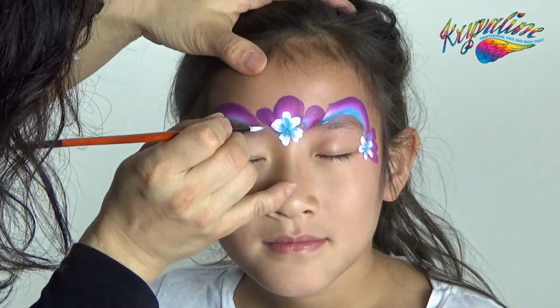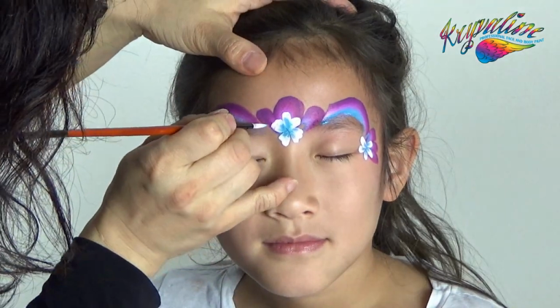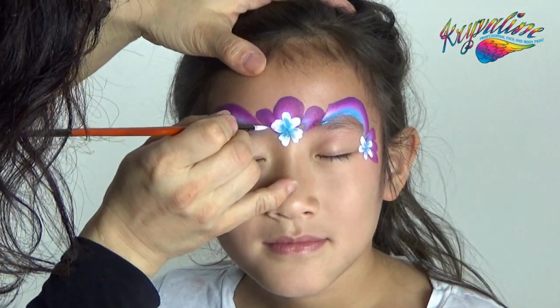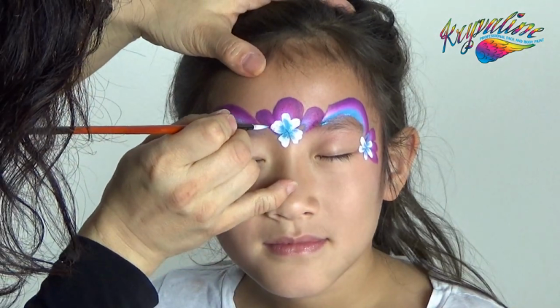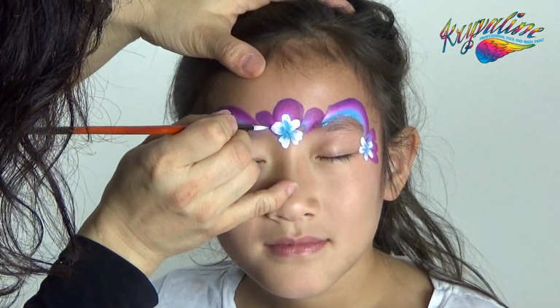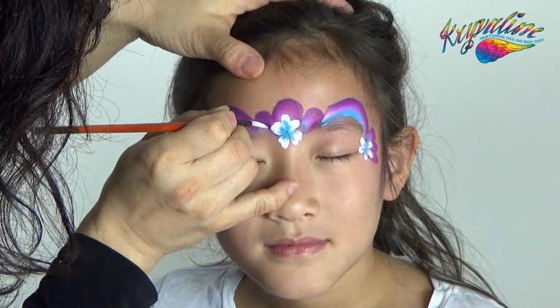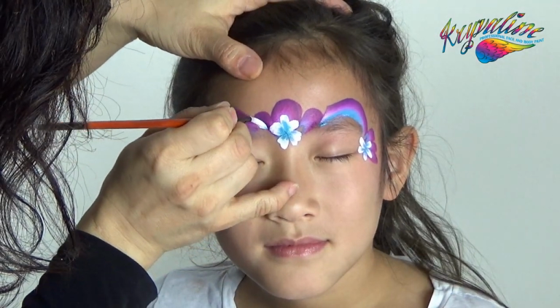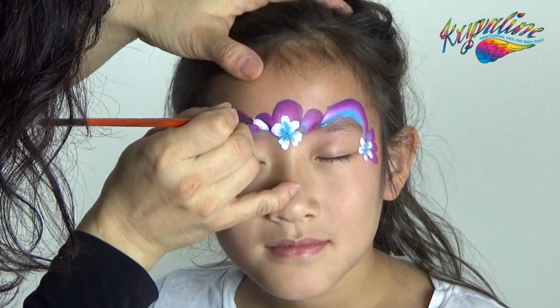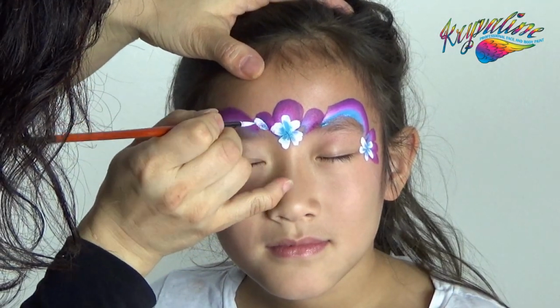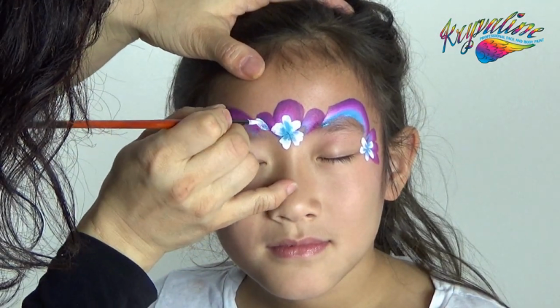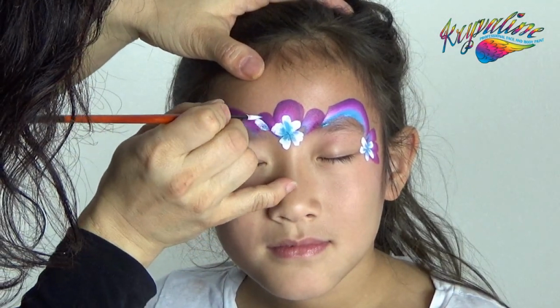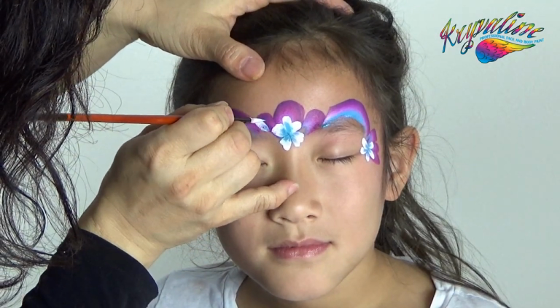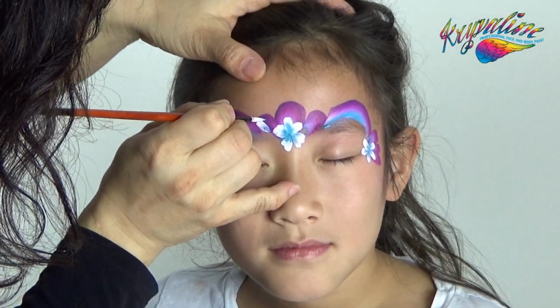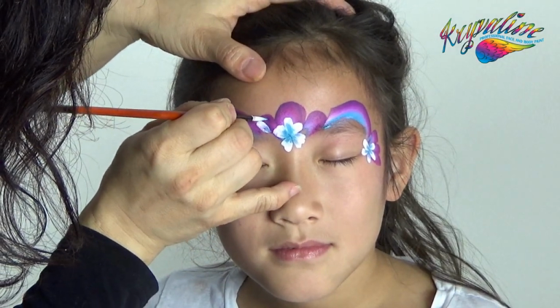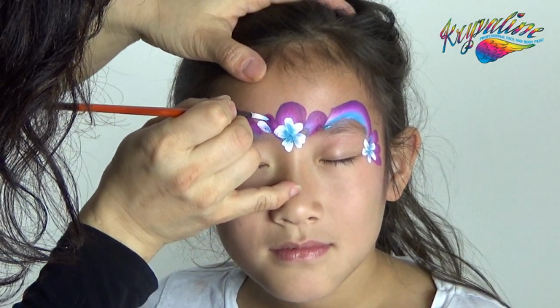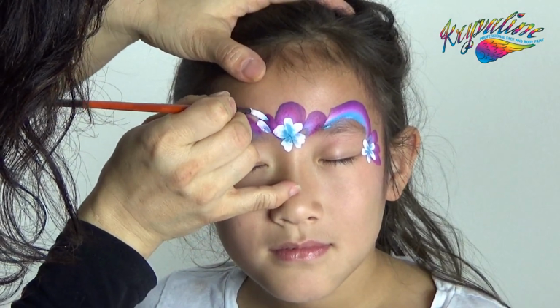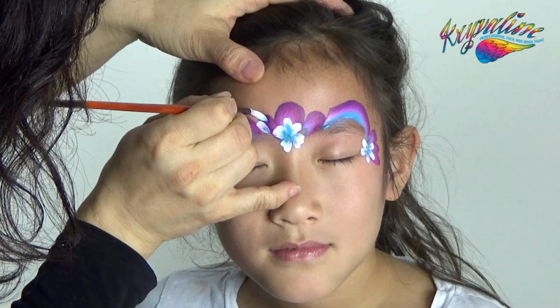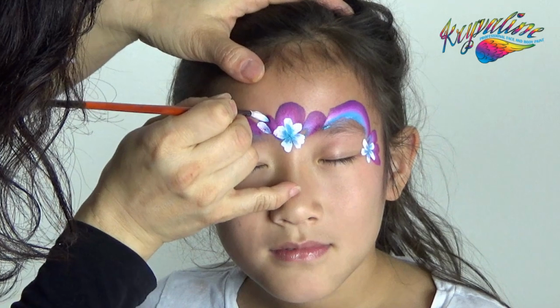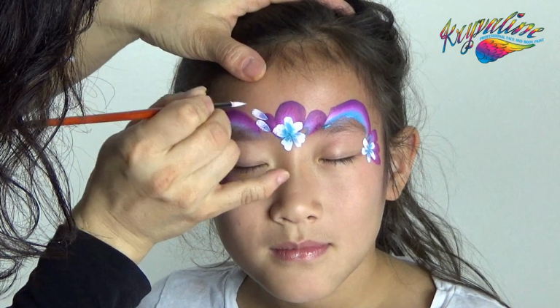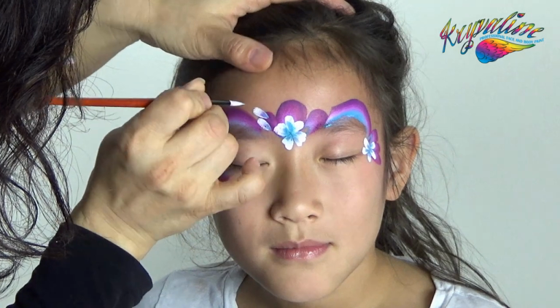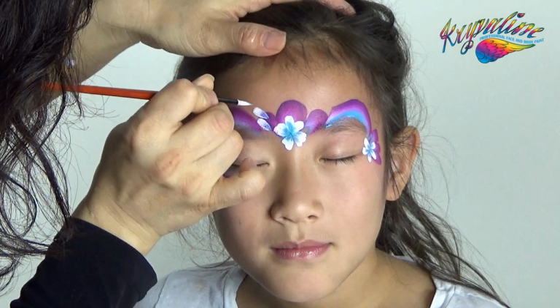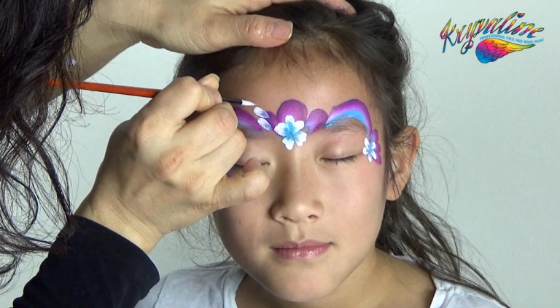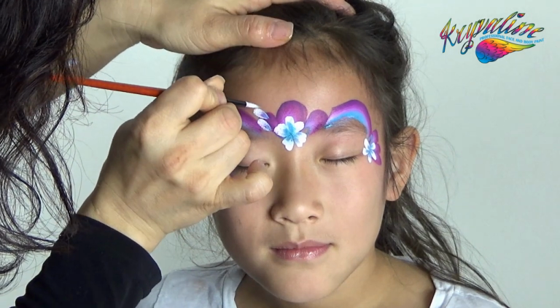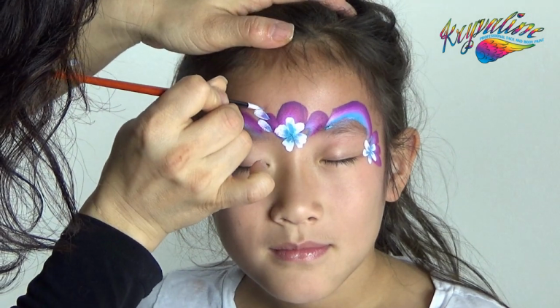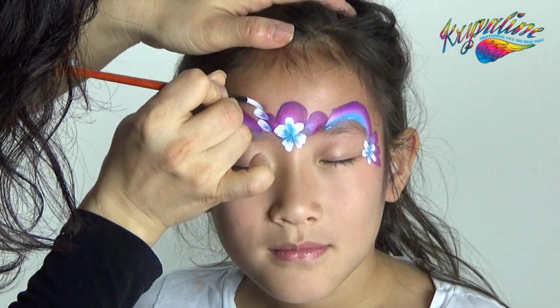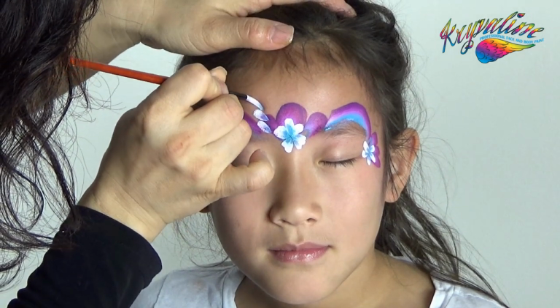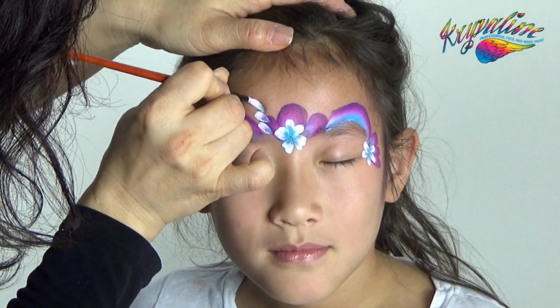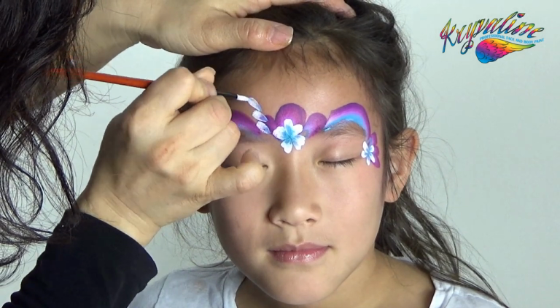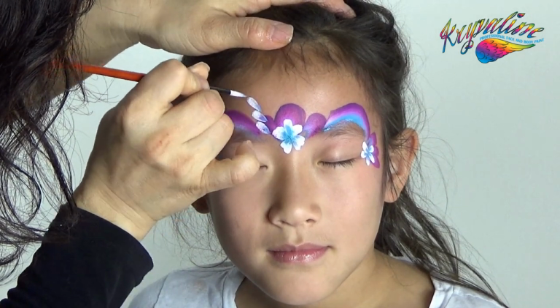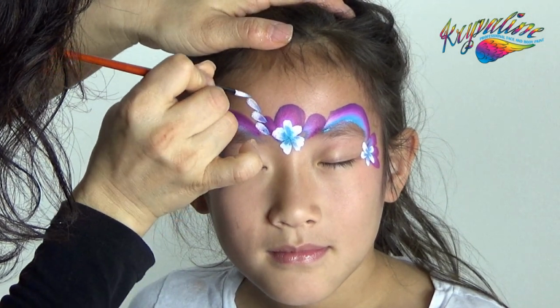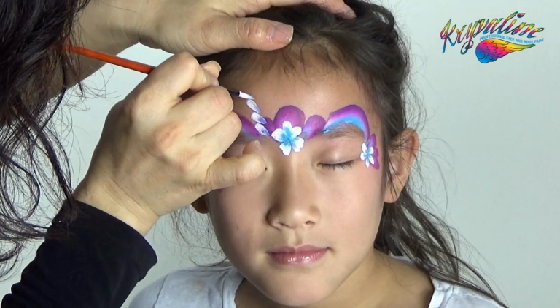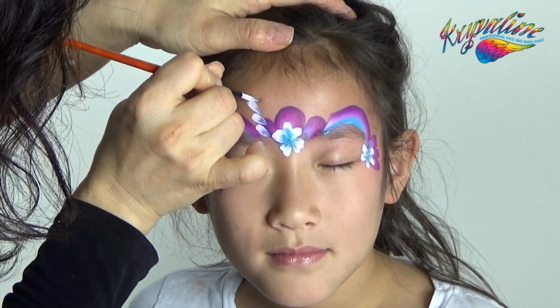Take four petal flowers with an inner finger. Take six petals on the left corner of each eye.